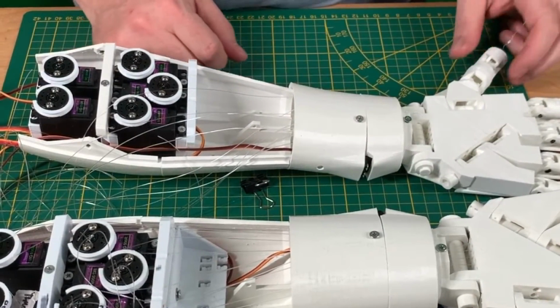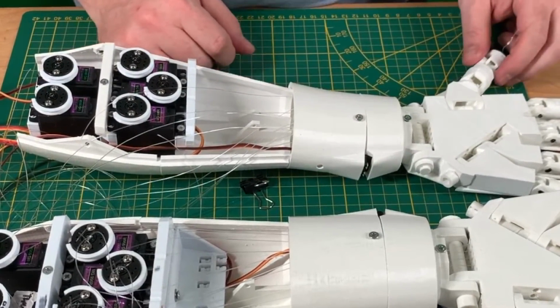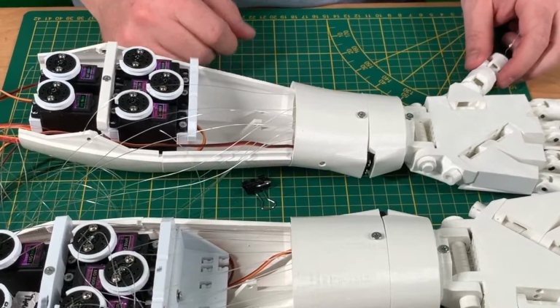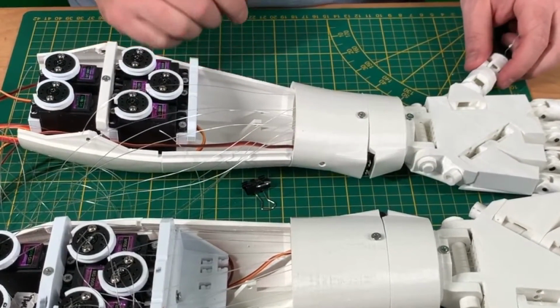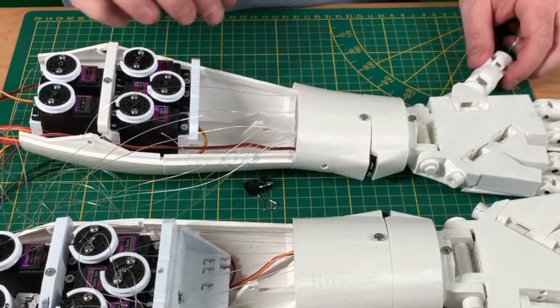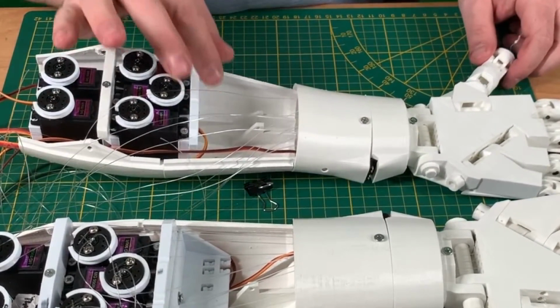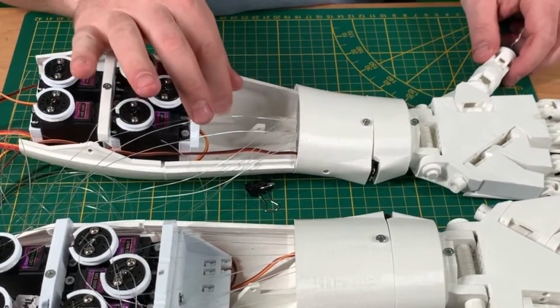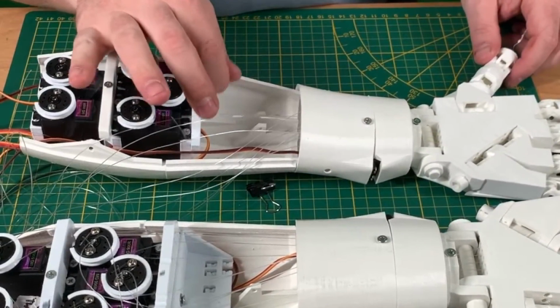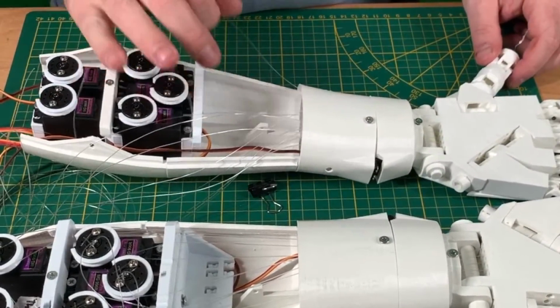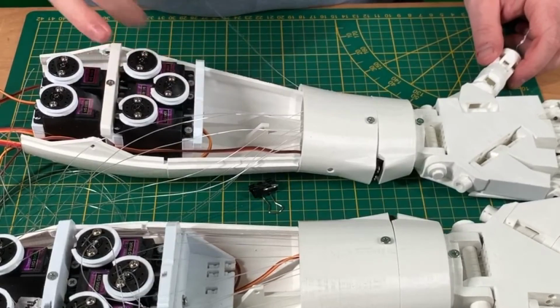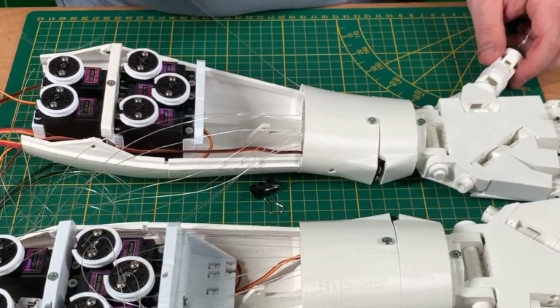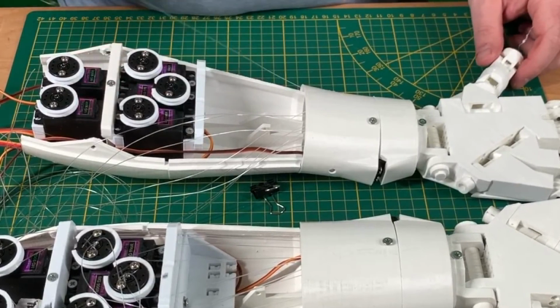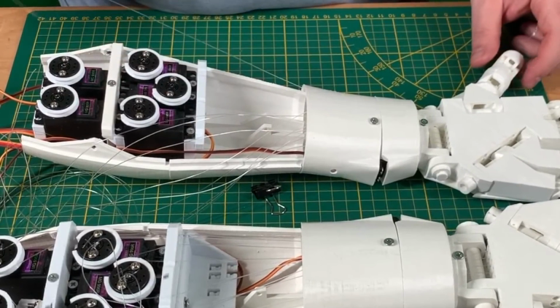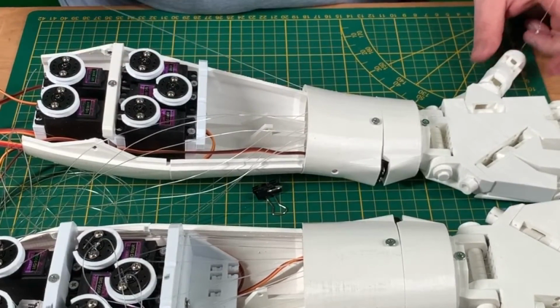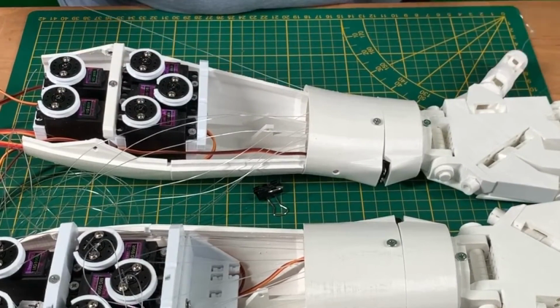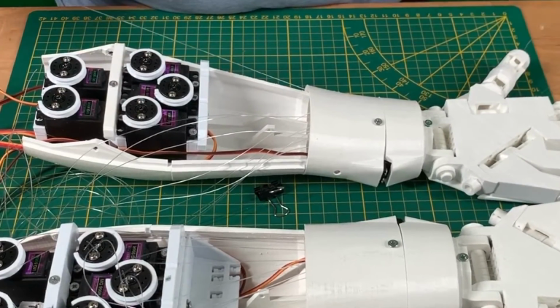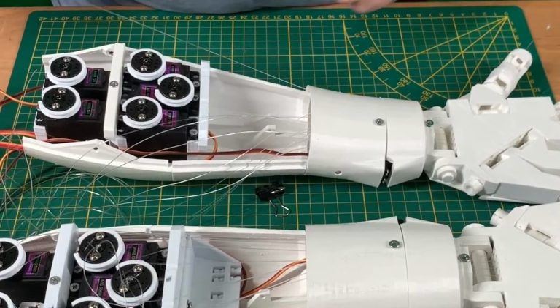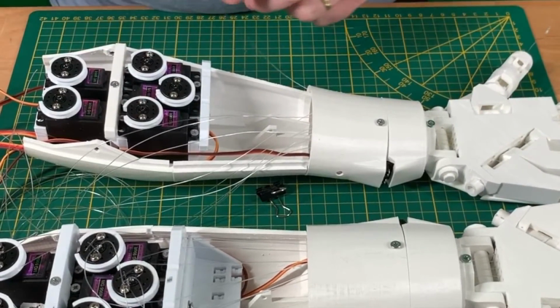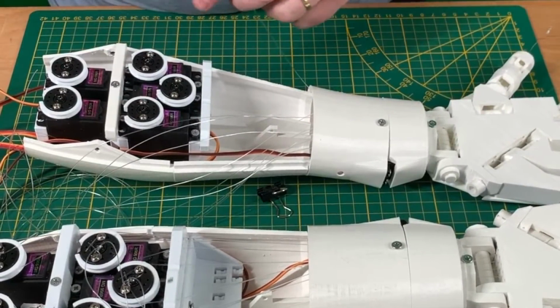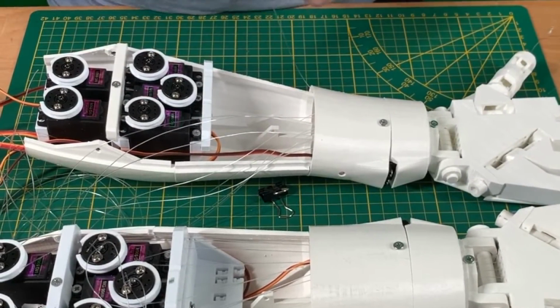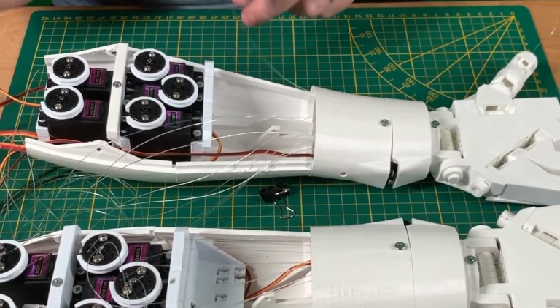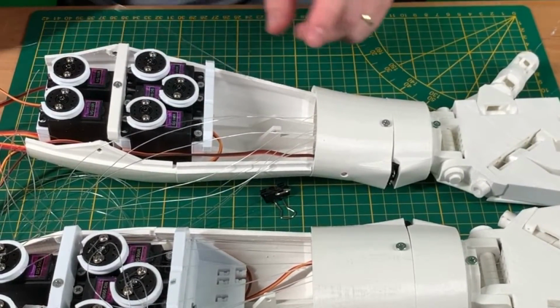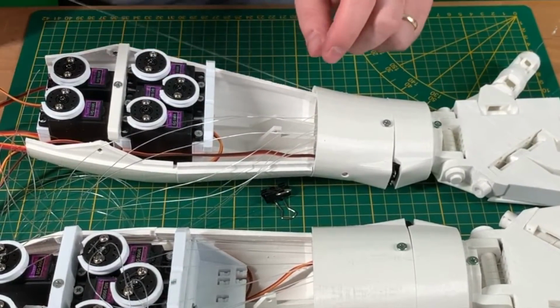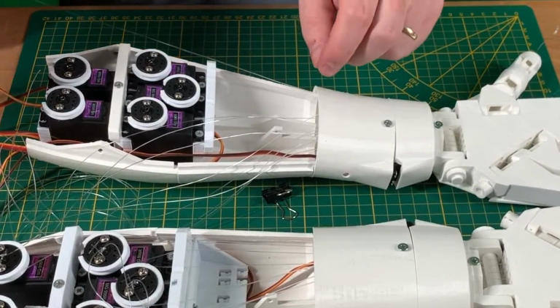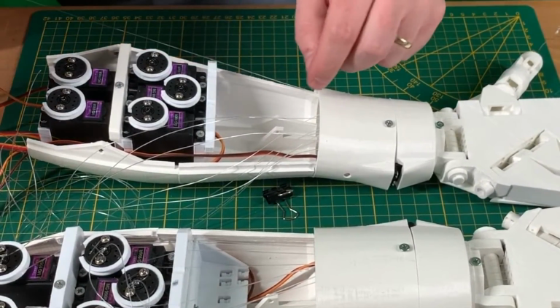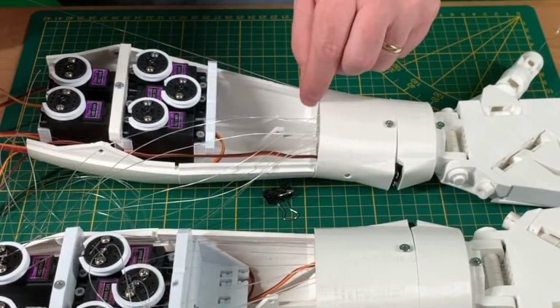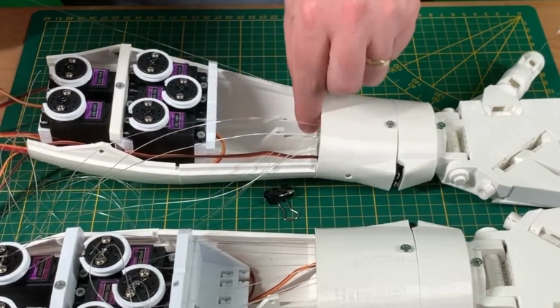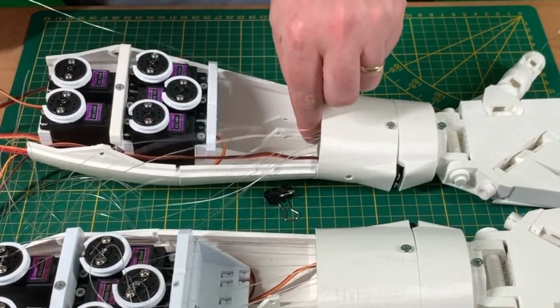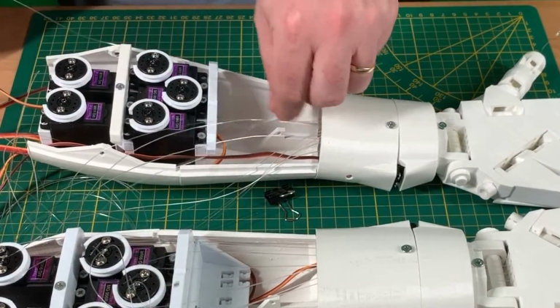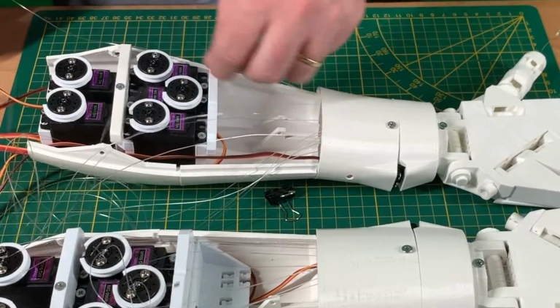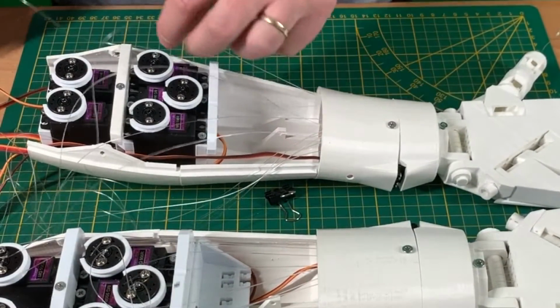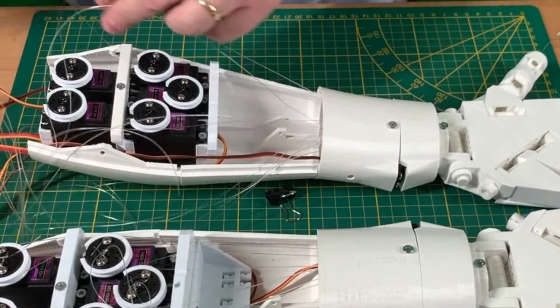So, how do you wire each line to the right servo motor? Let's start with the thumb — the most left tool.